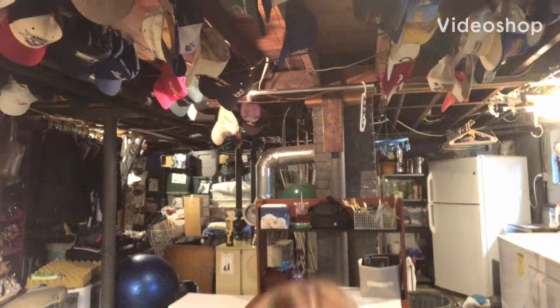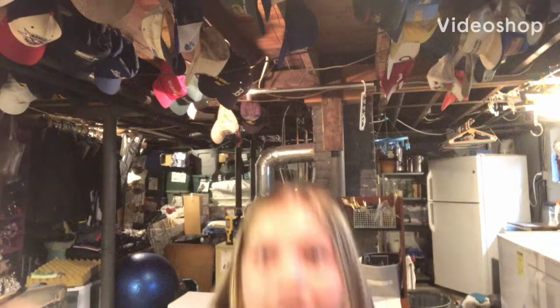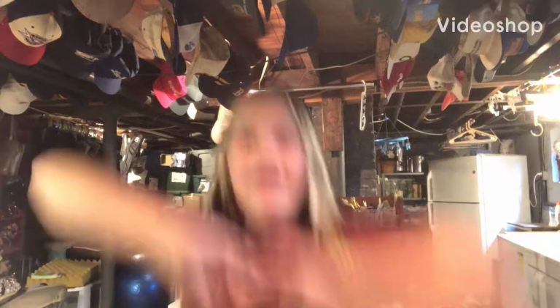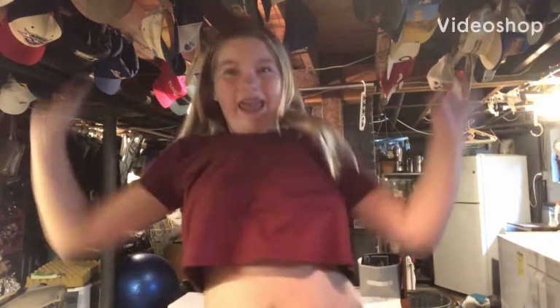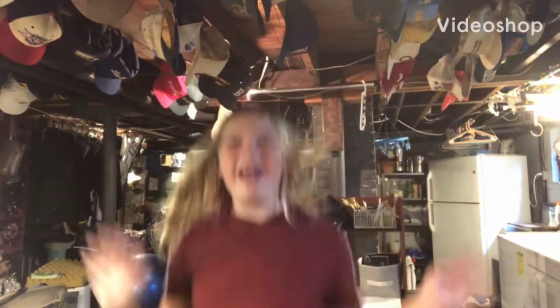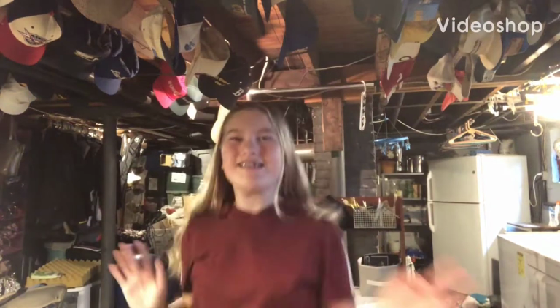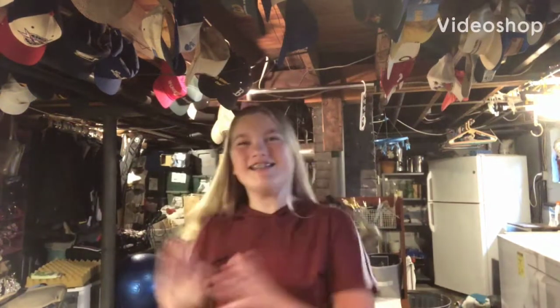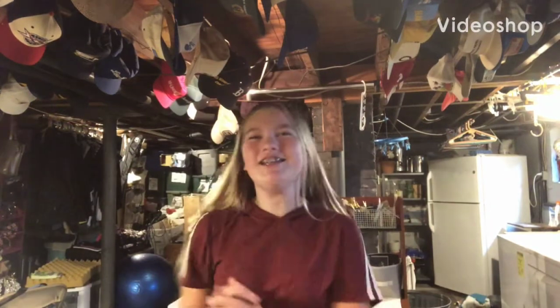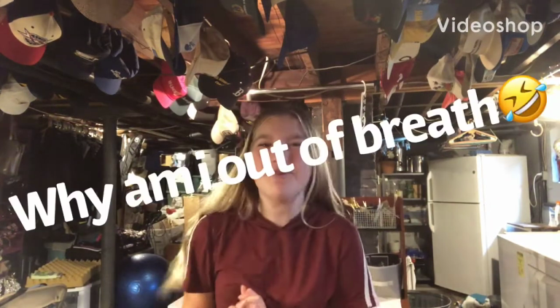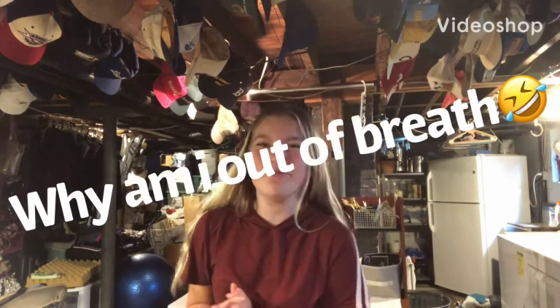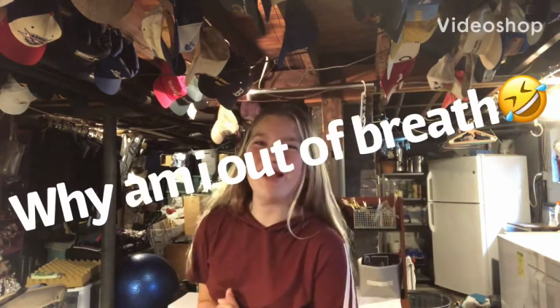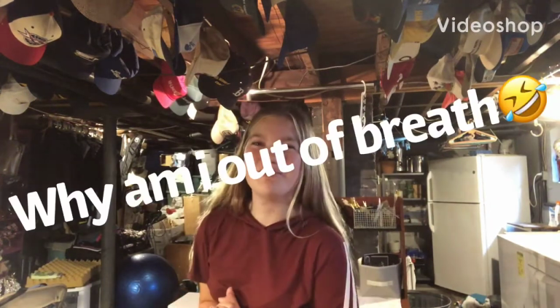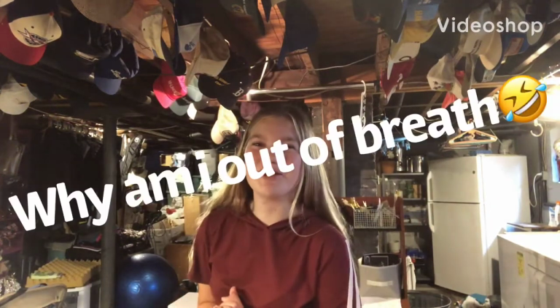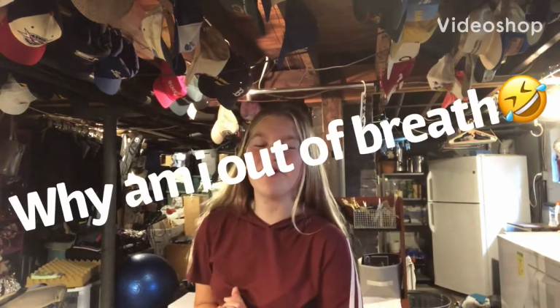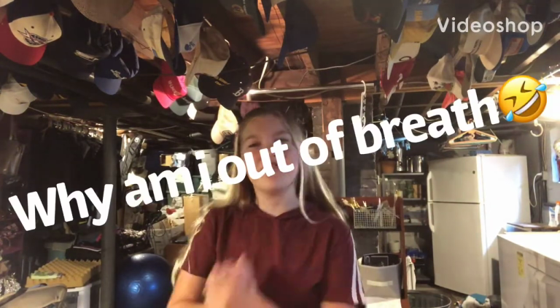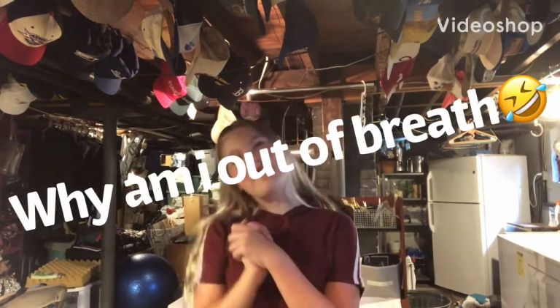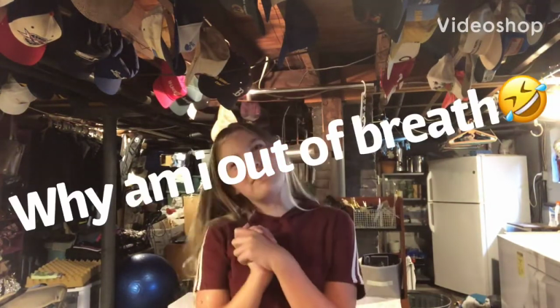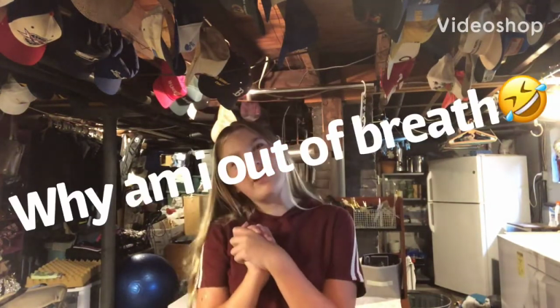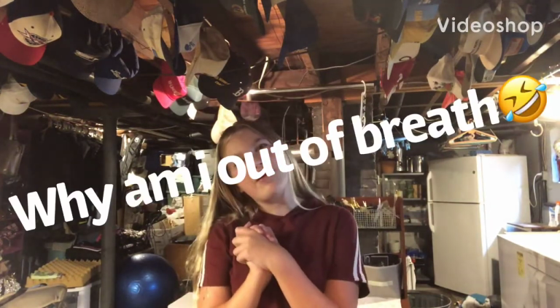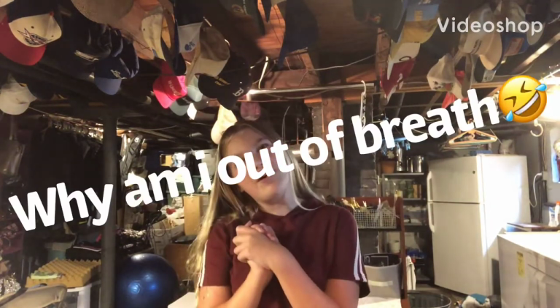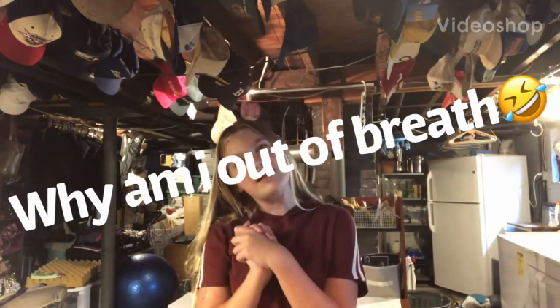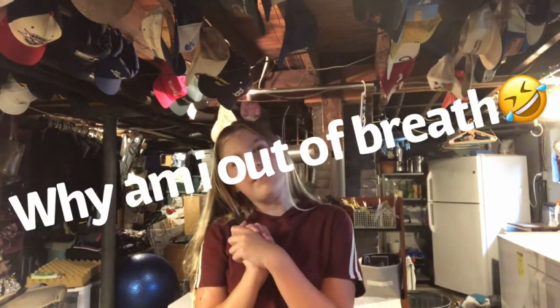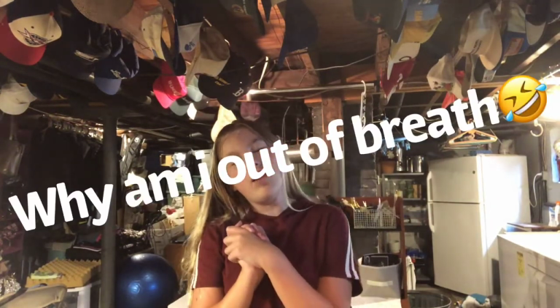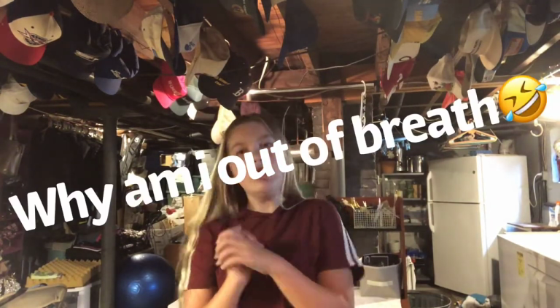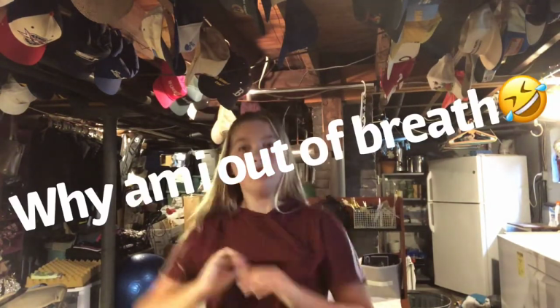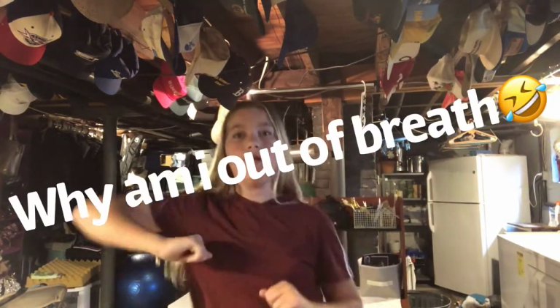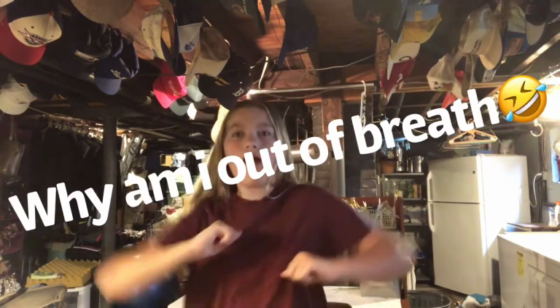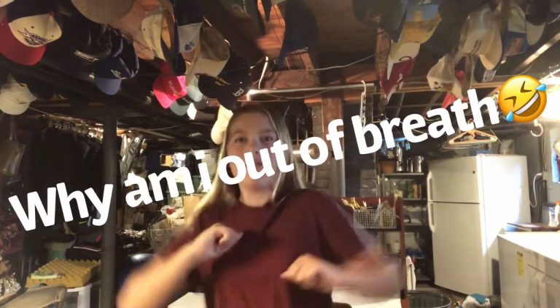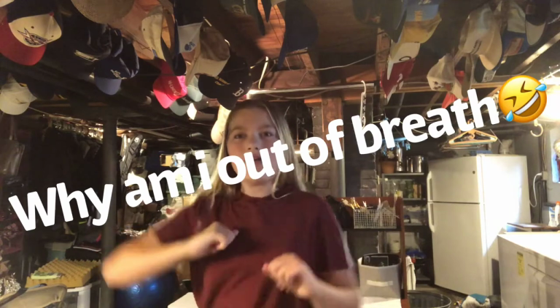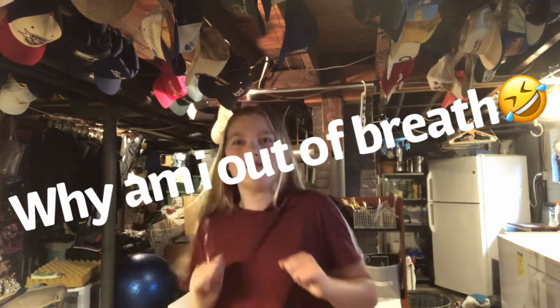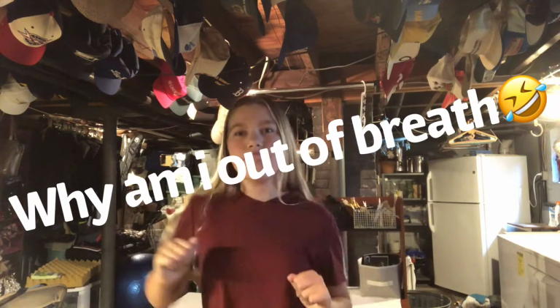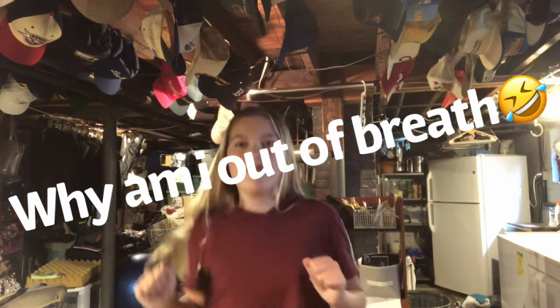Hey guys, it's Cindy. Welcome back to my channel. Thank you for clicking on this video. You mean a lot to me.